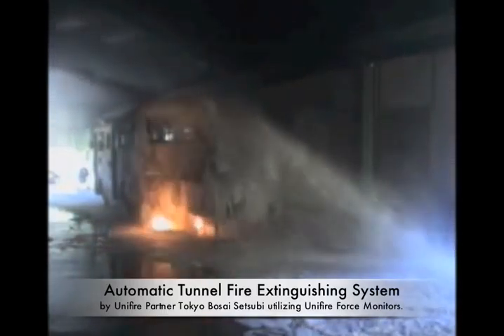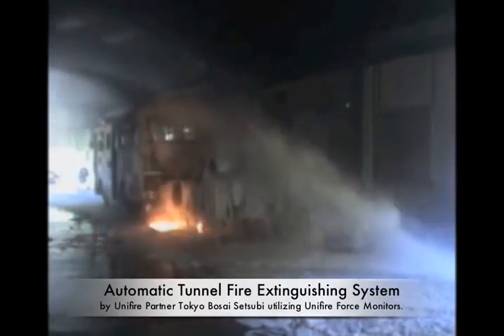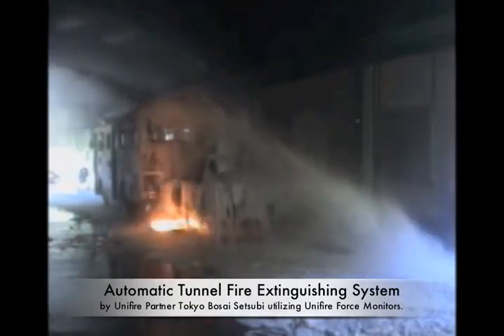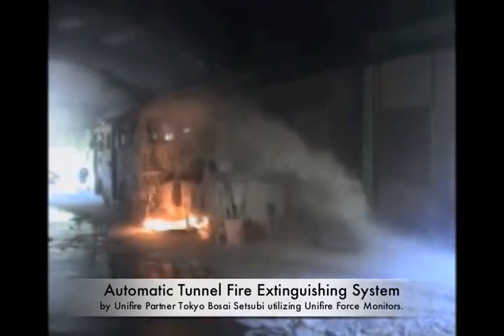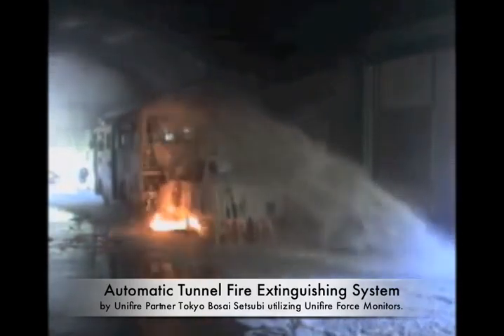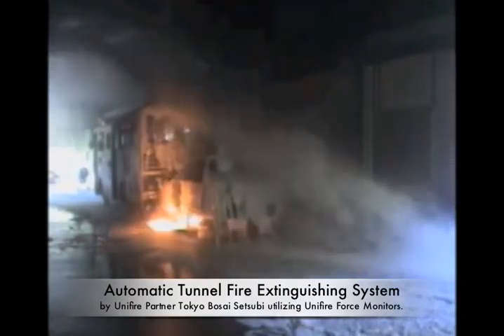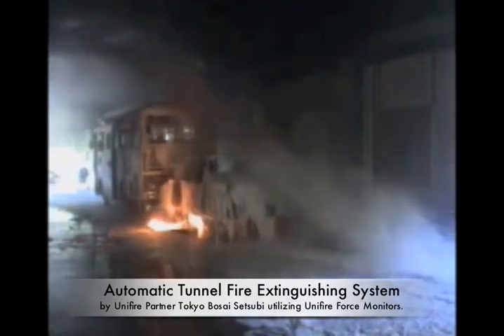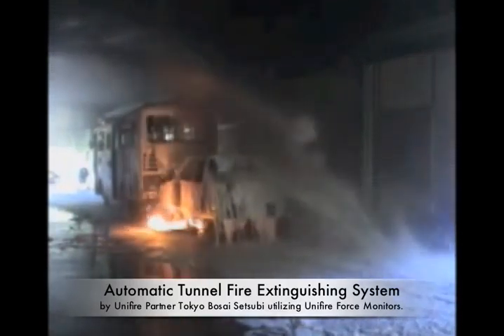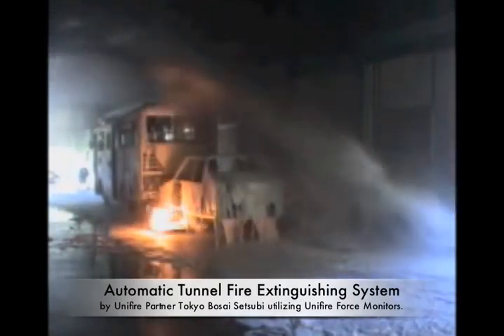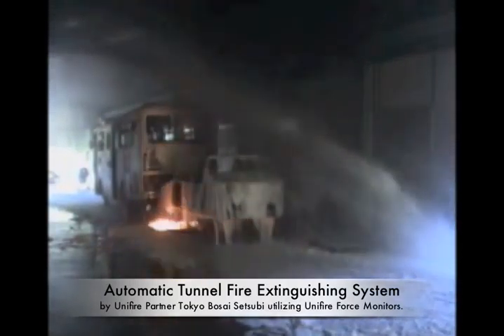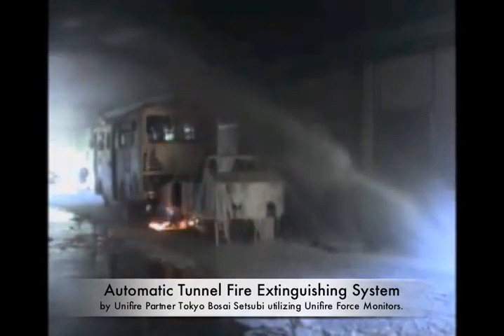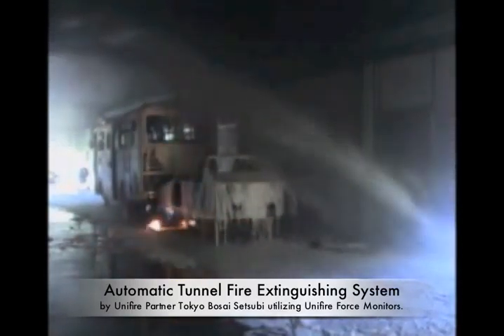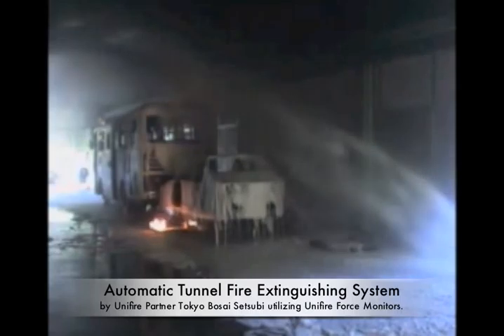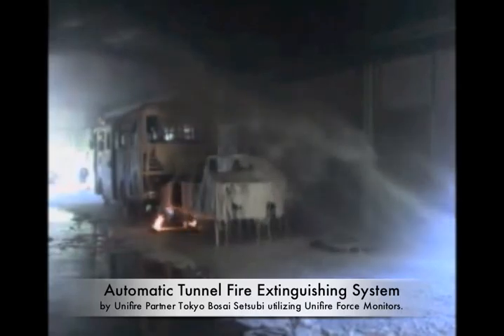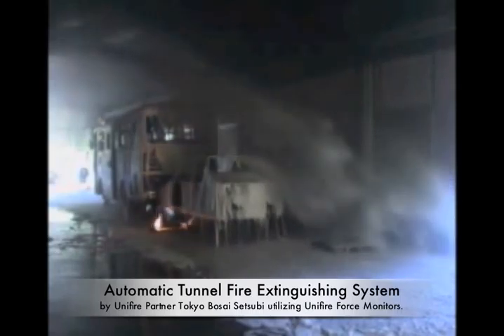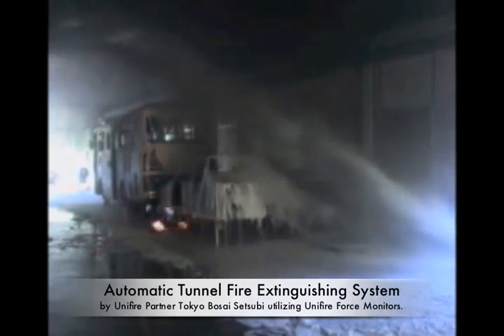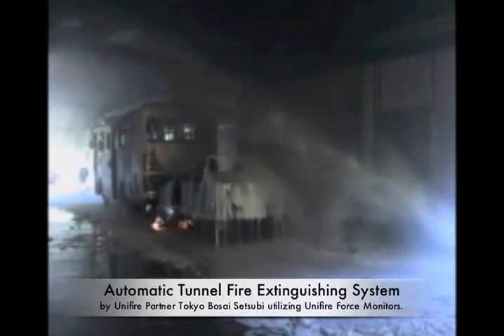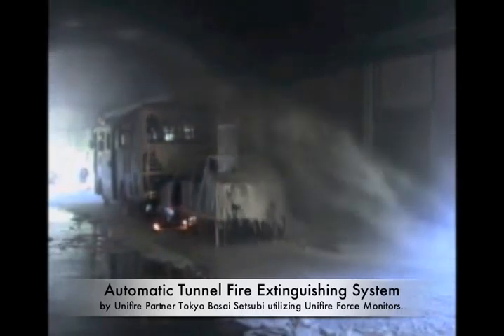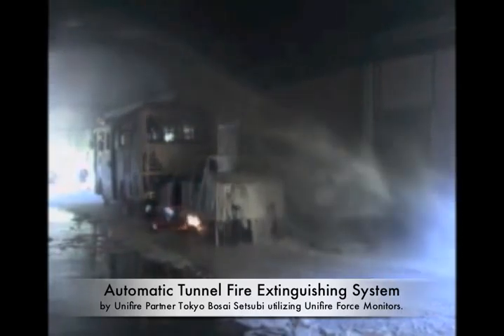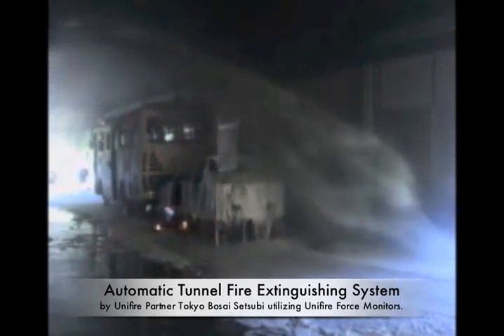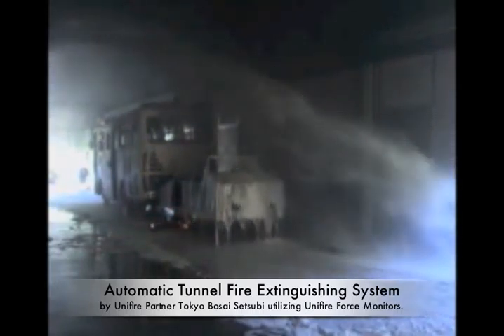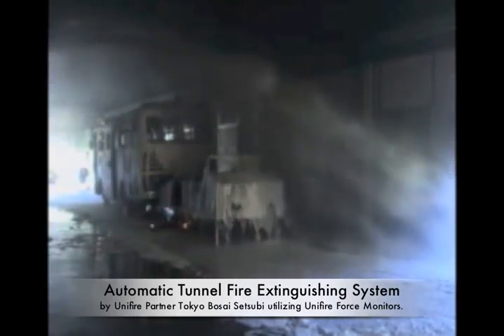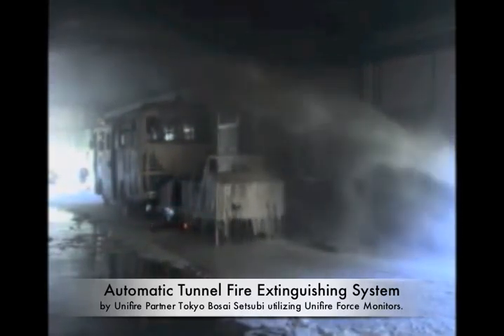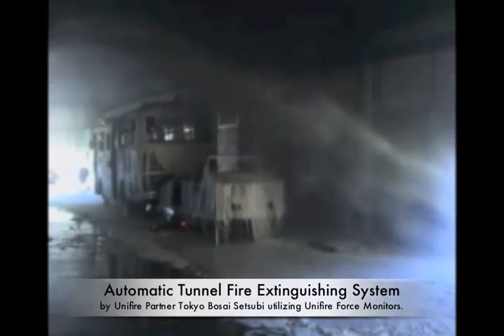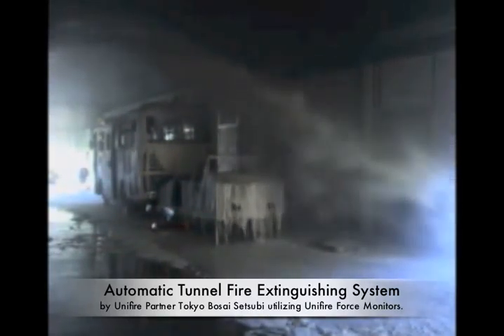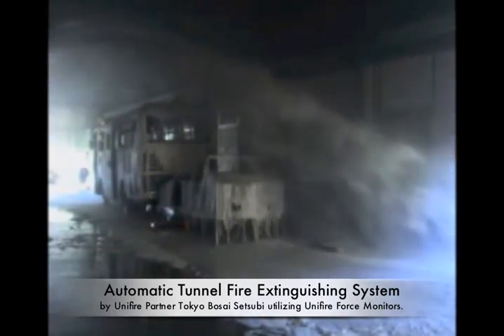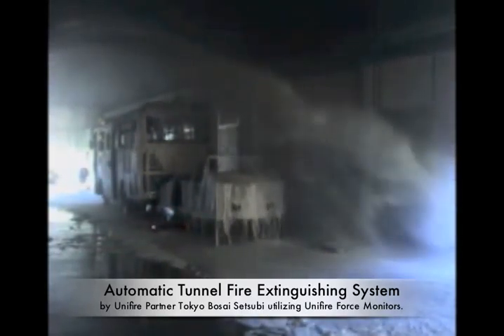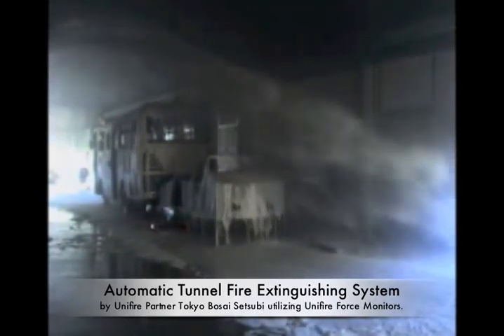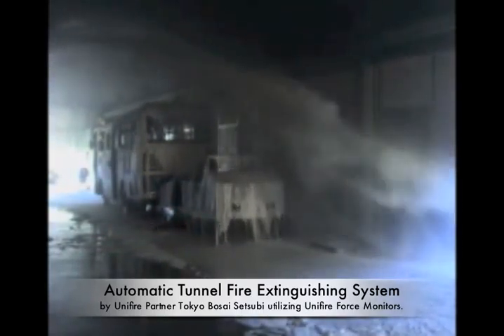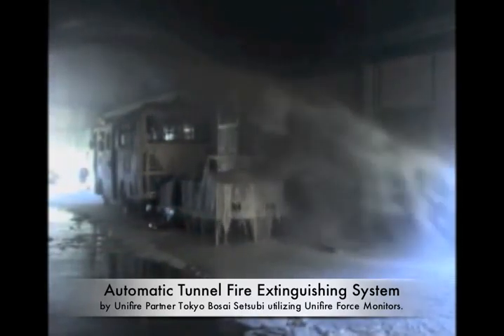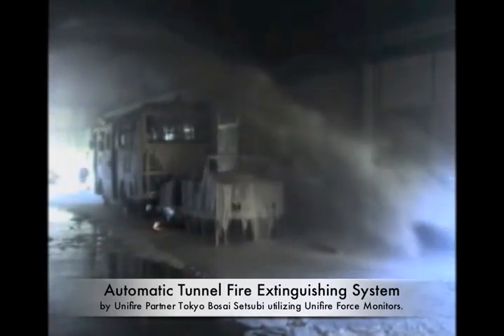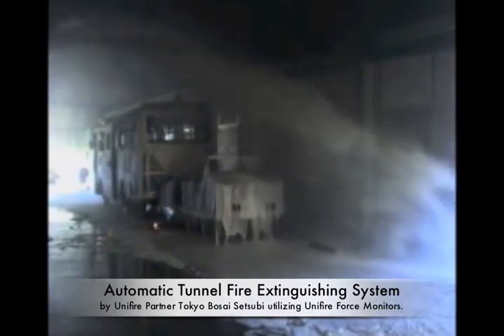This test was conducted with no human intervention whatsoever, and as you can see here, effectively extinguished the fire within seconds of deployment.